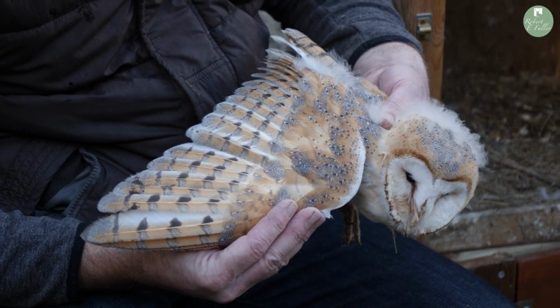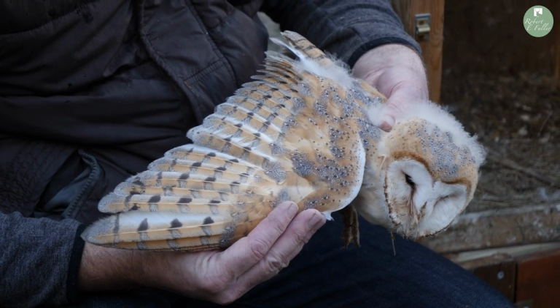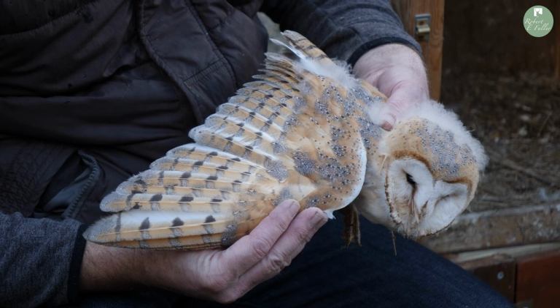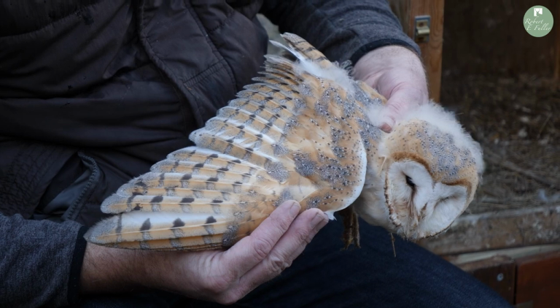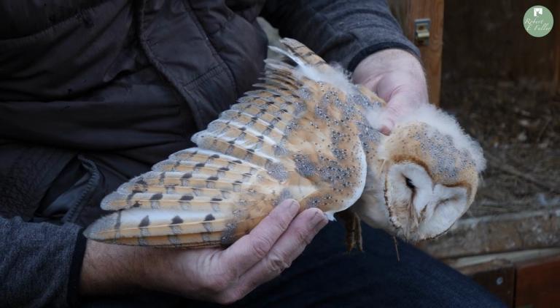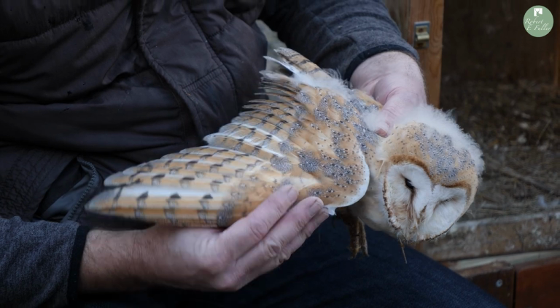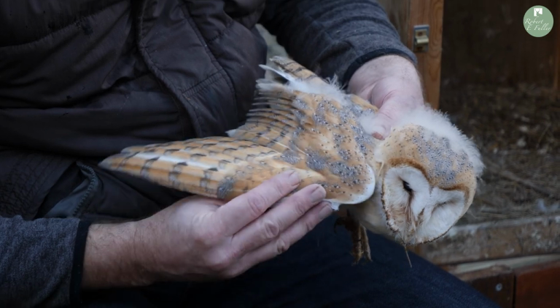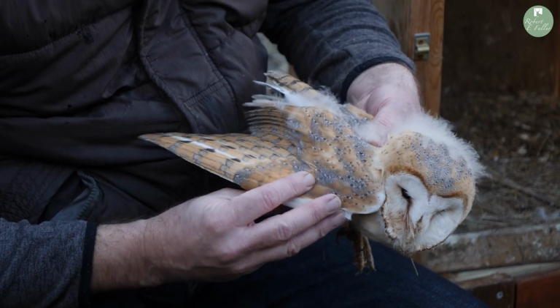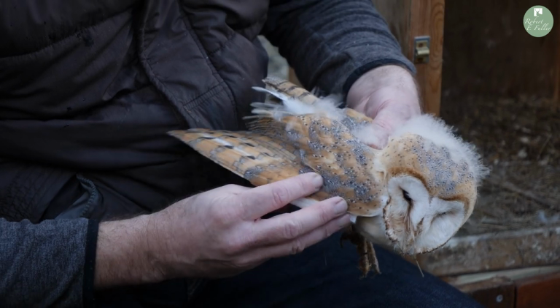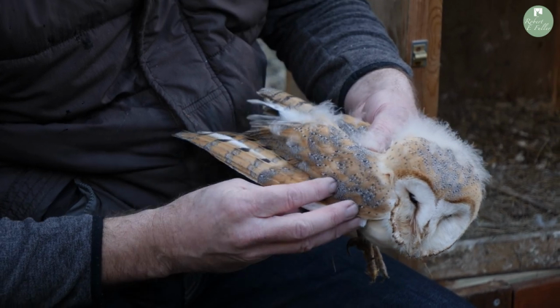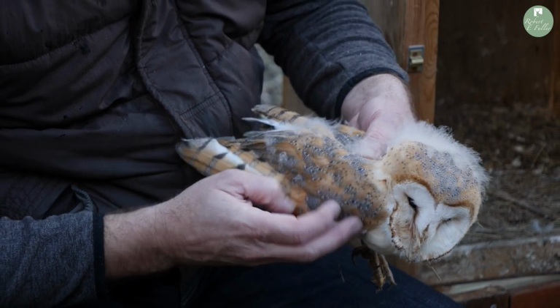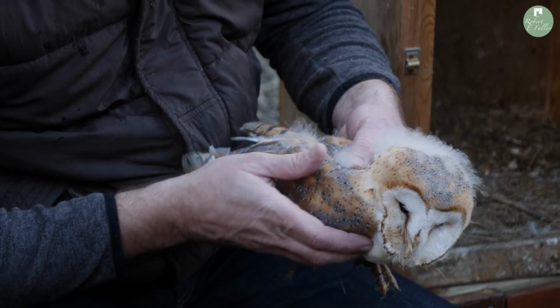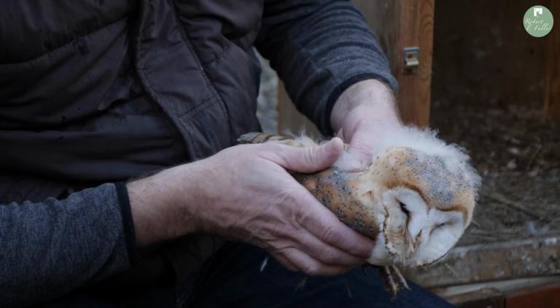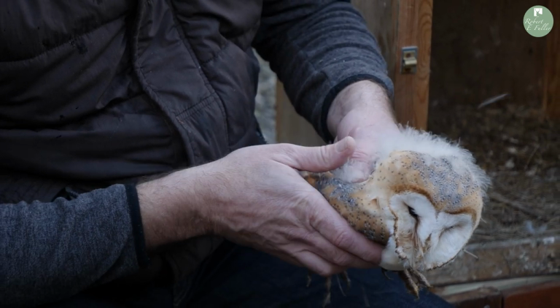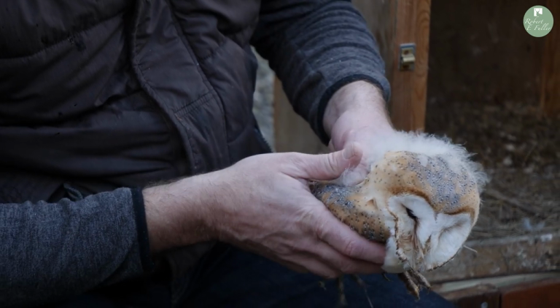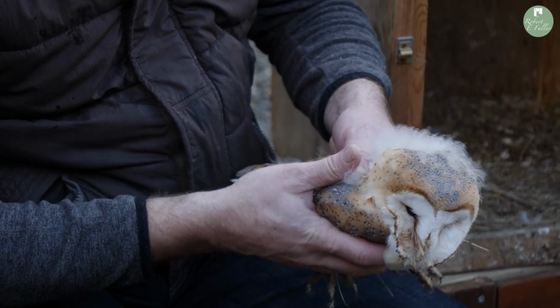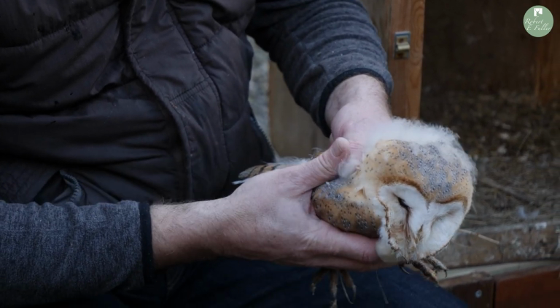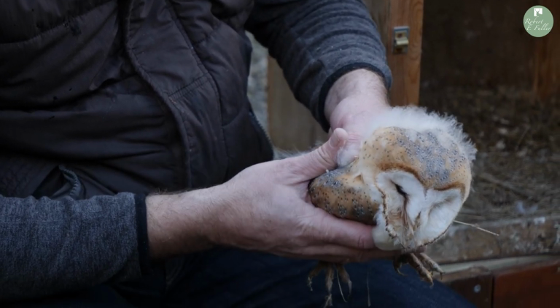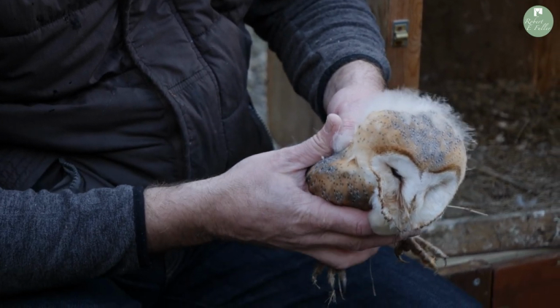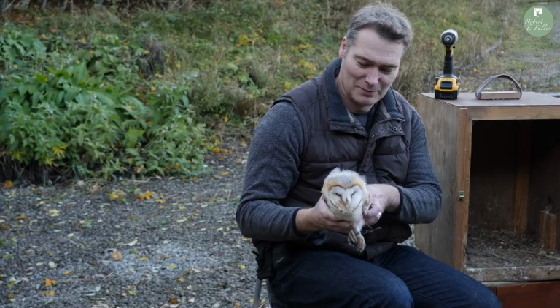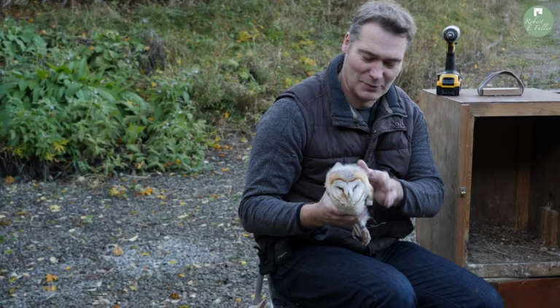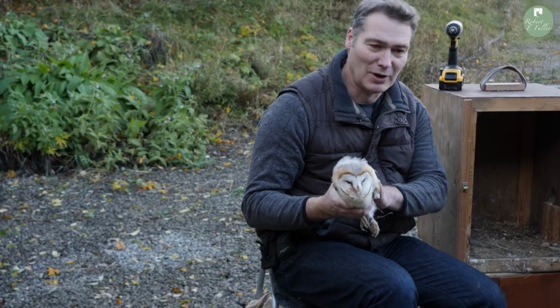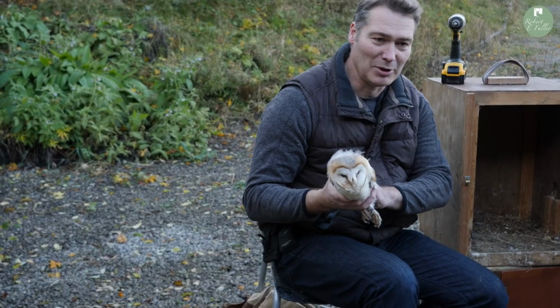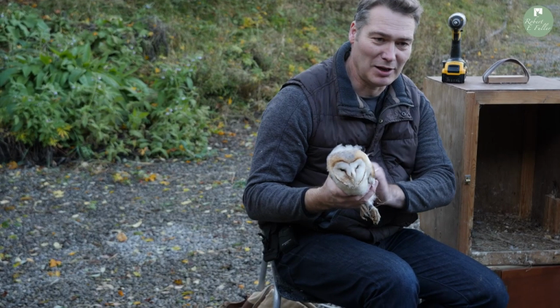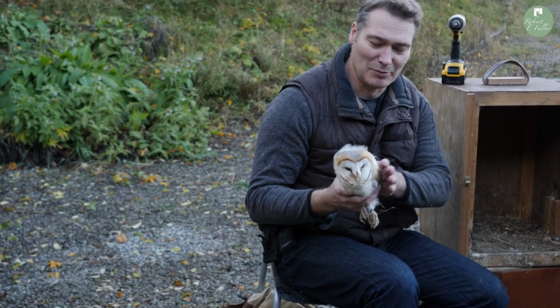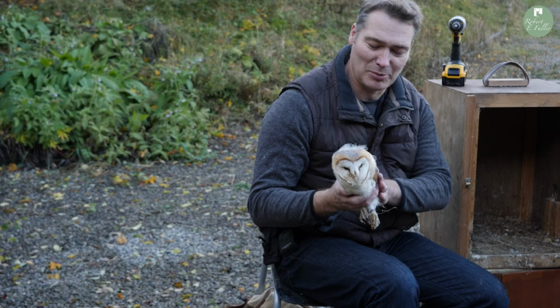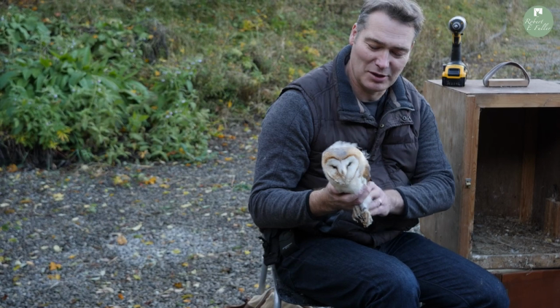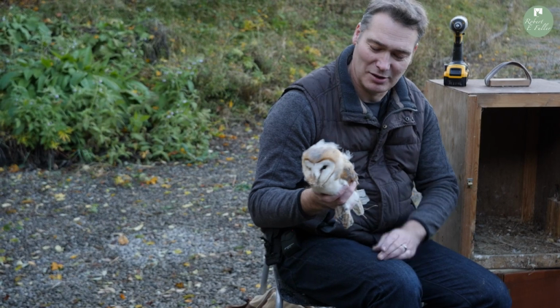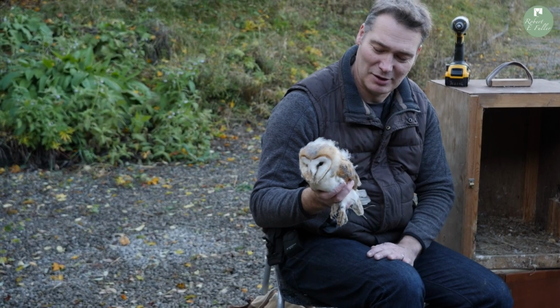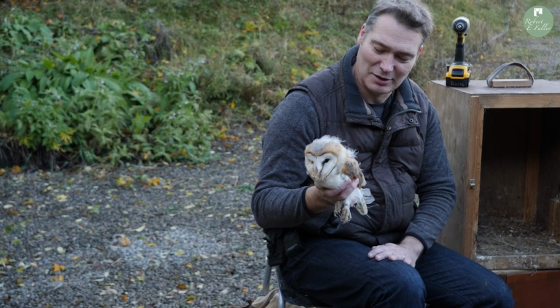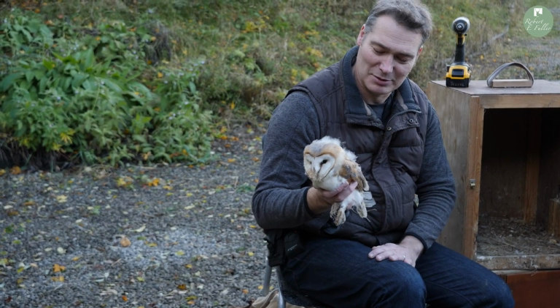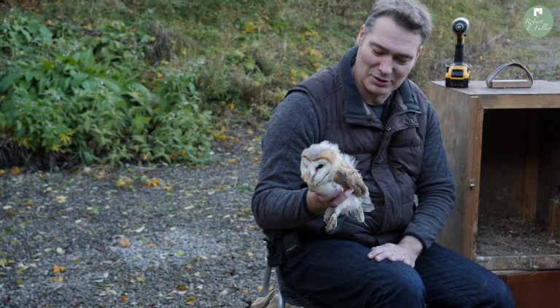So she's about eight or nine weeks old. I'm going to head off and pop her in there in the nest box.